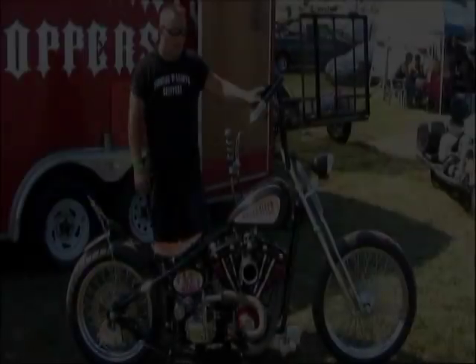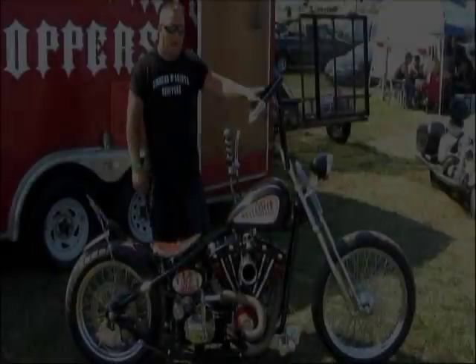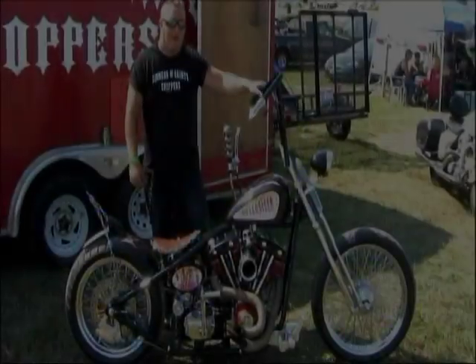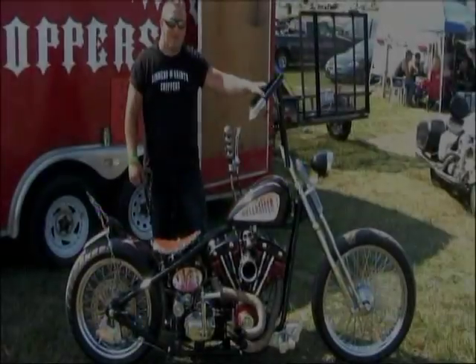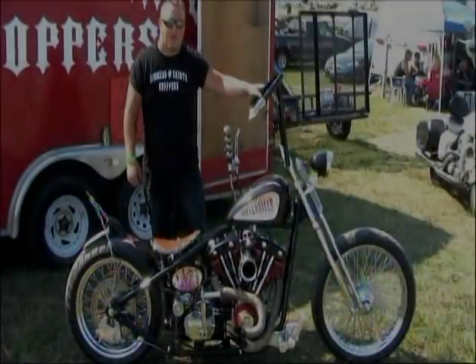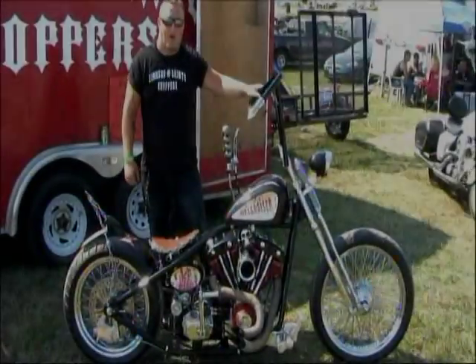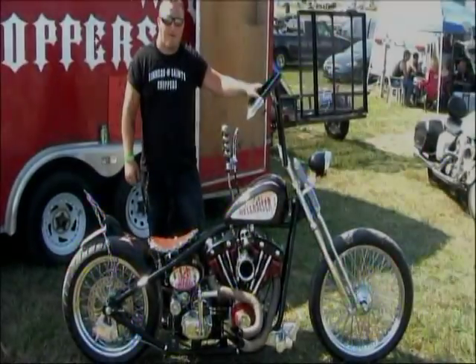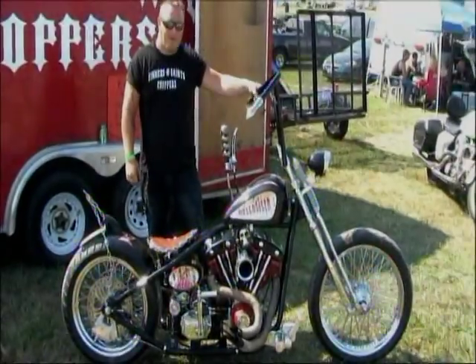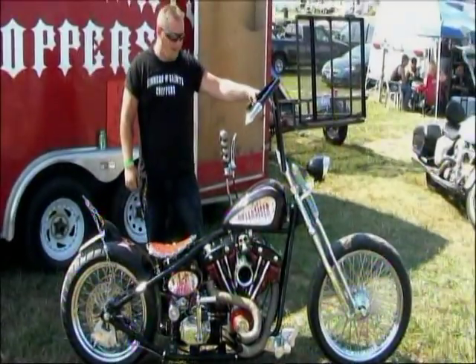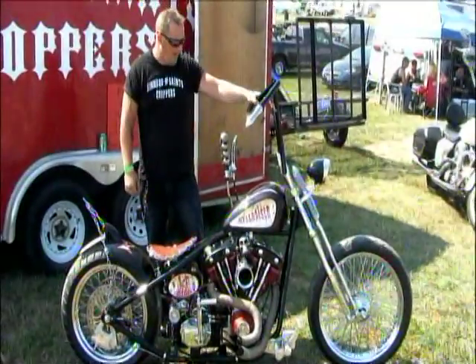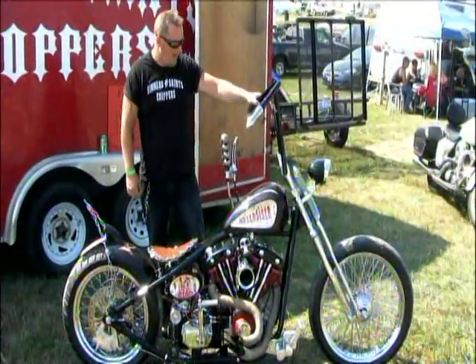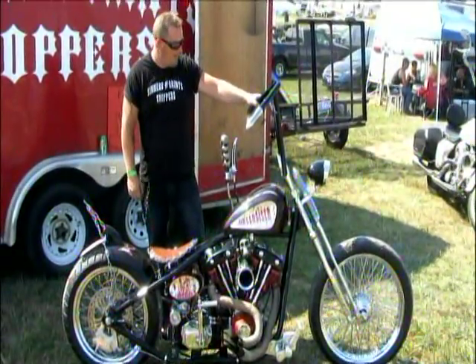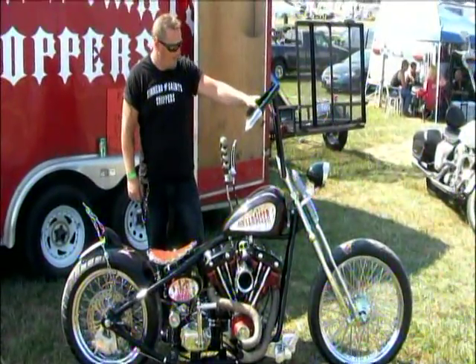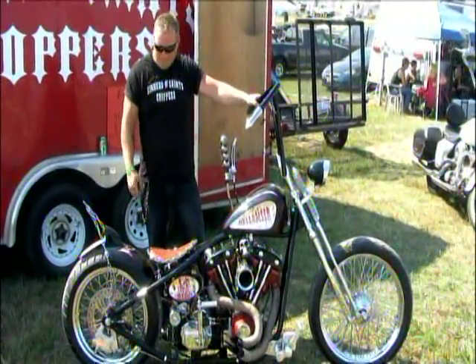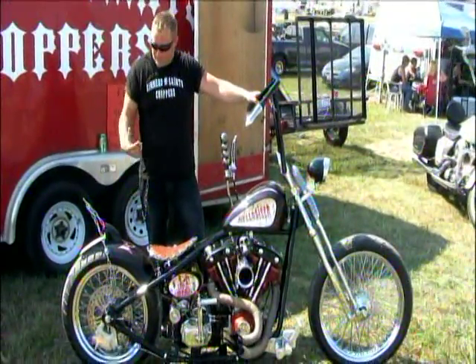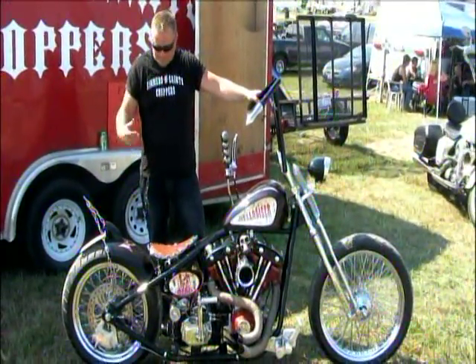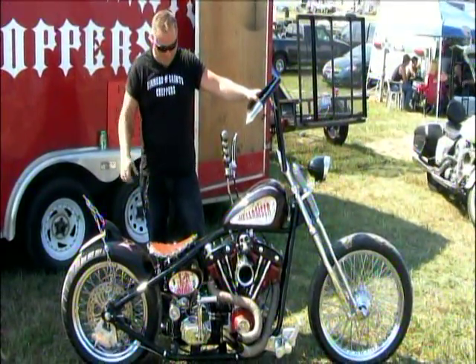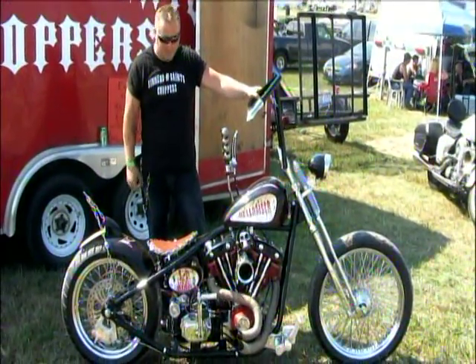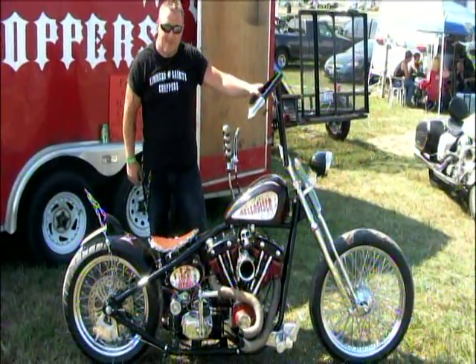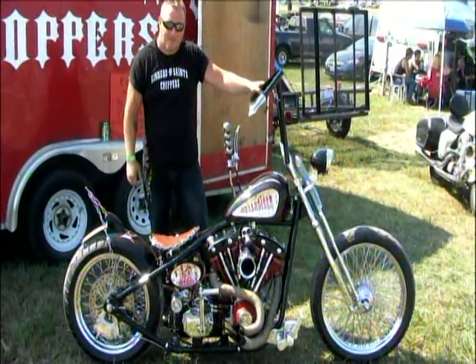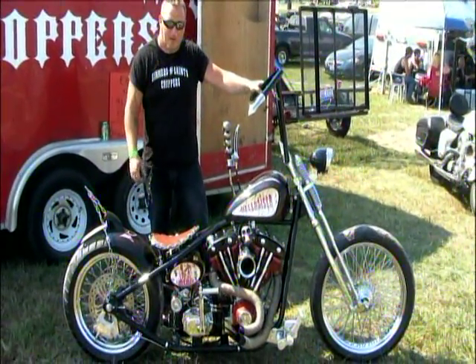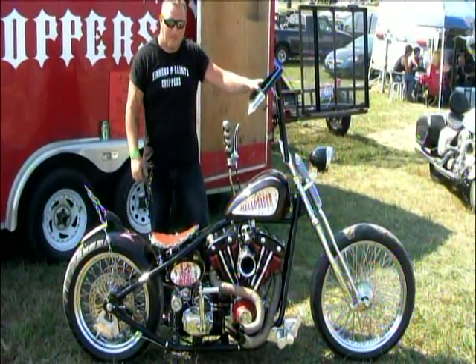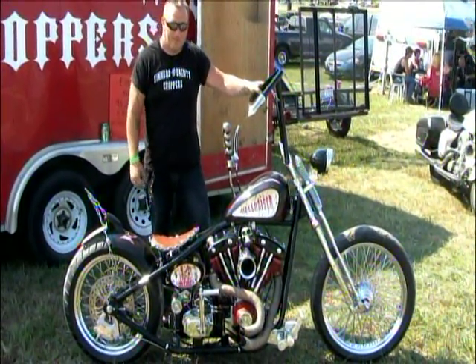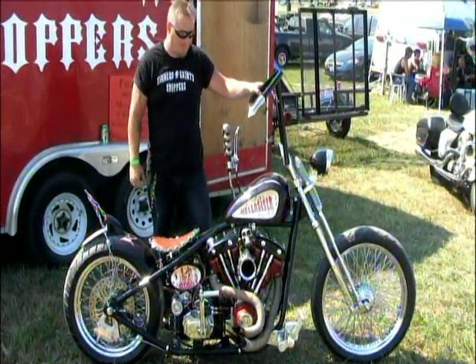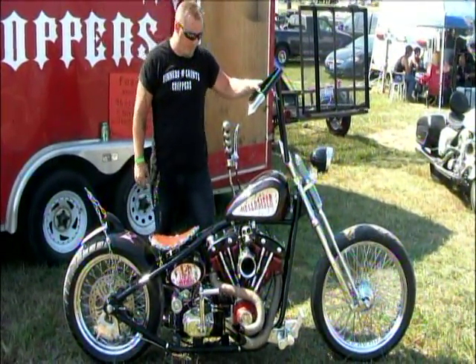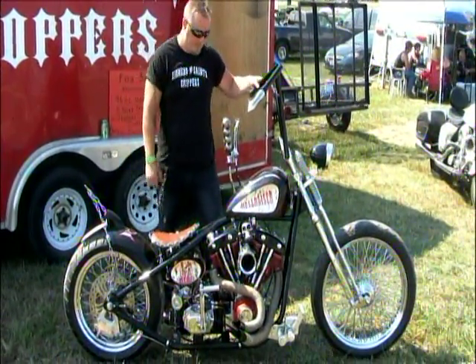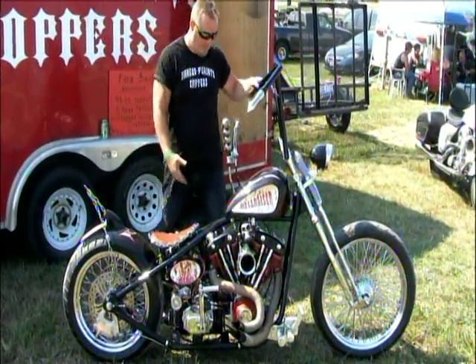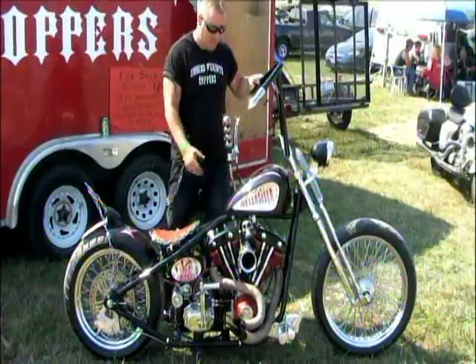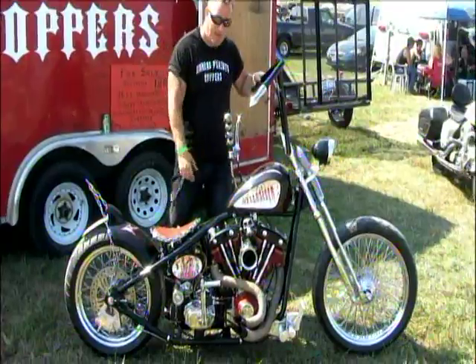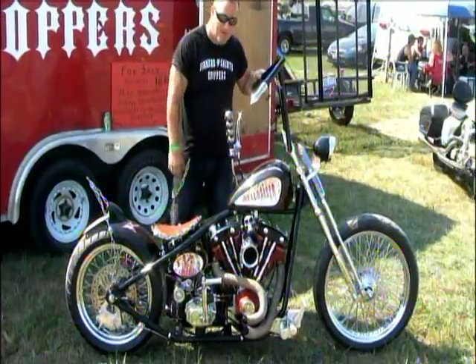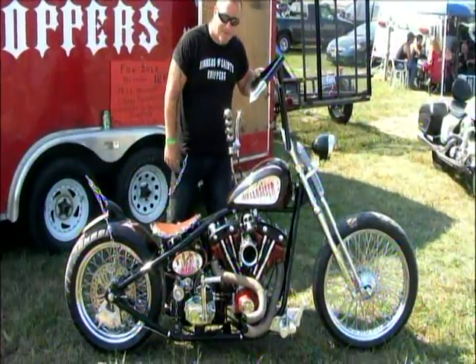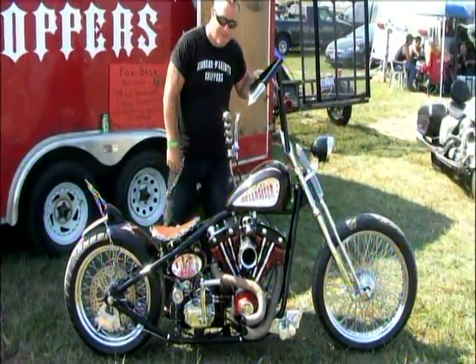Hi, my name is Charlie, and I'm at Centers and Saints Choppers. This here is our Hellraiser.